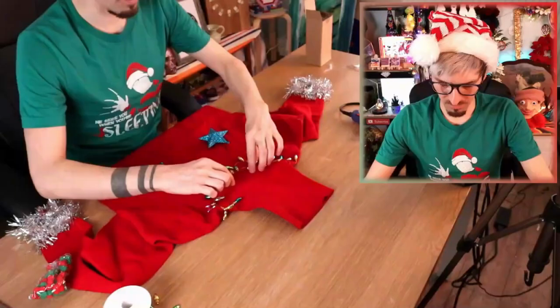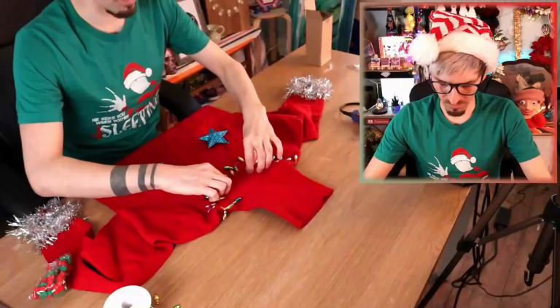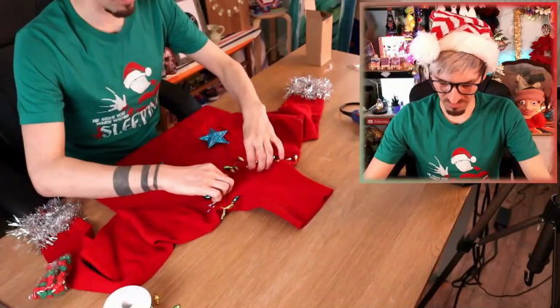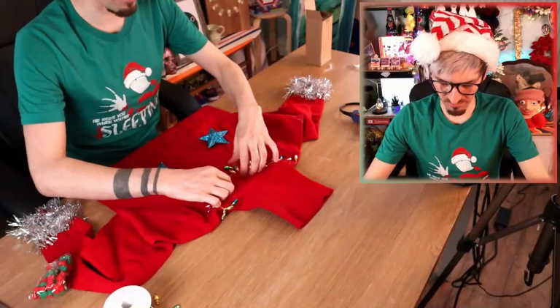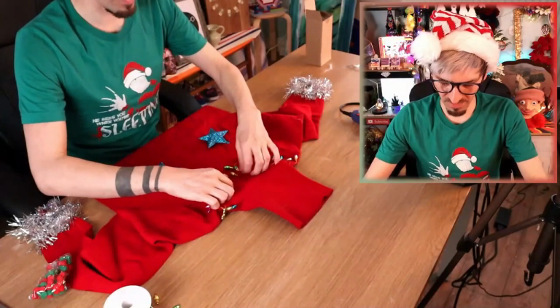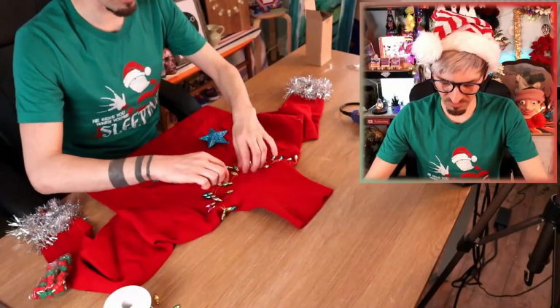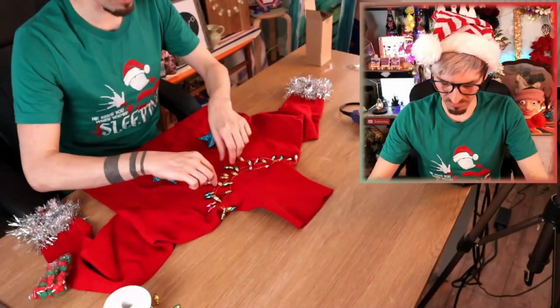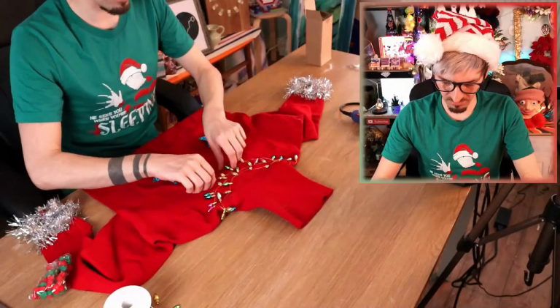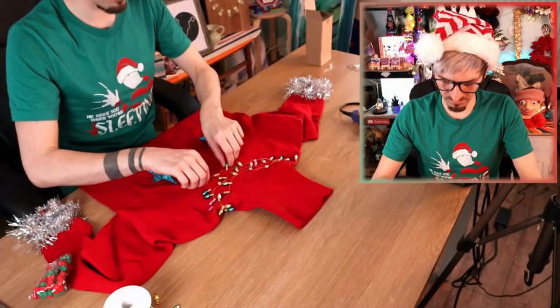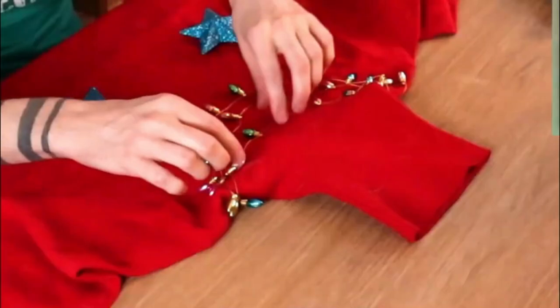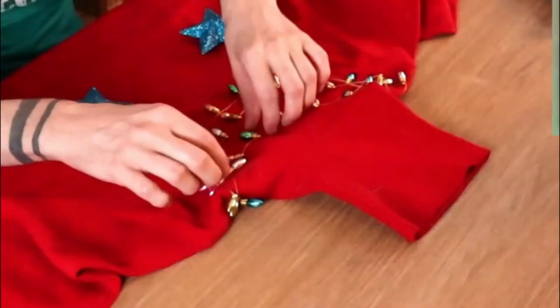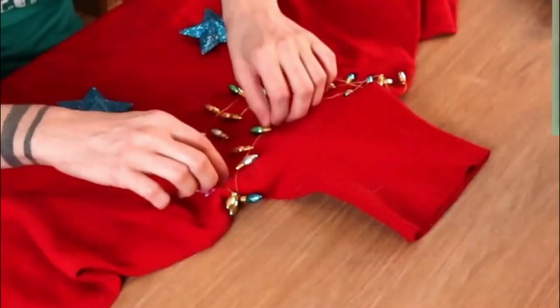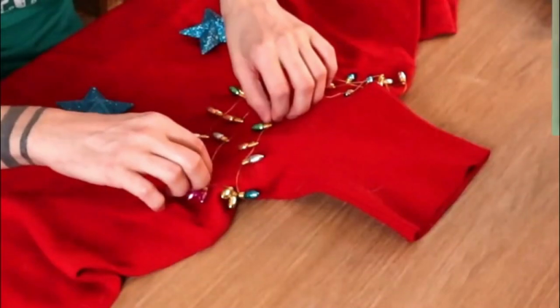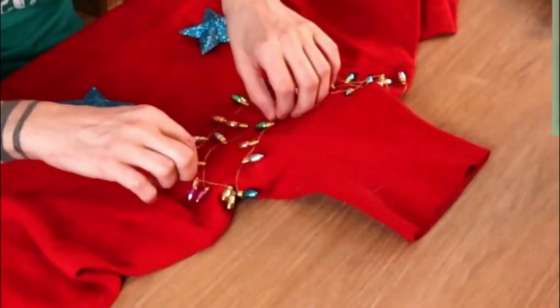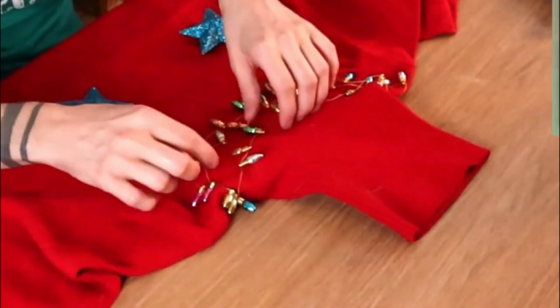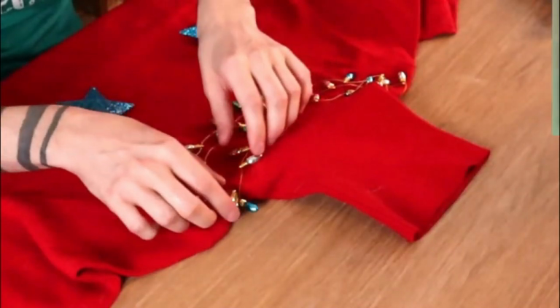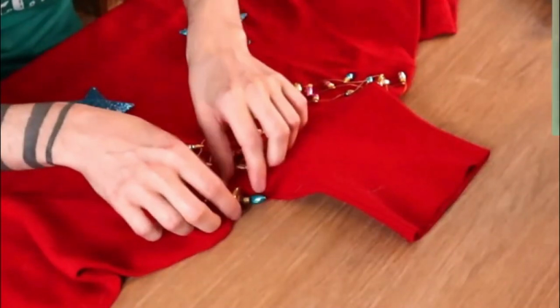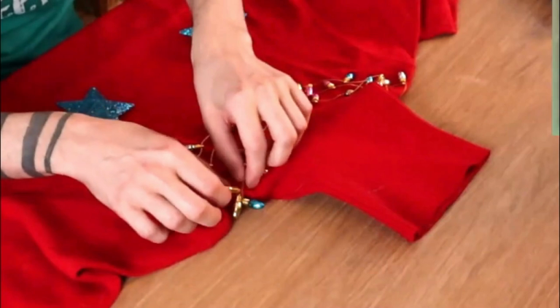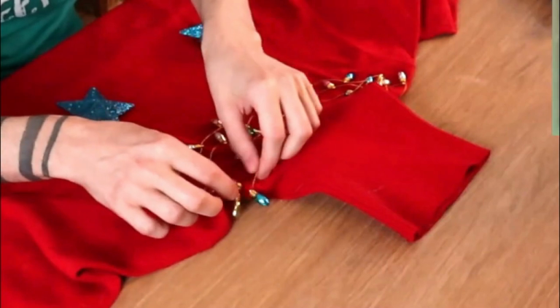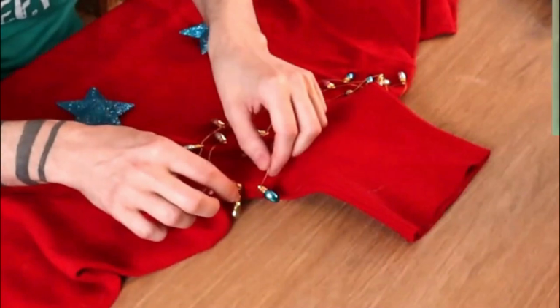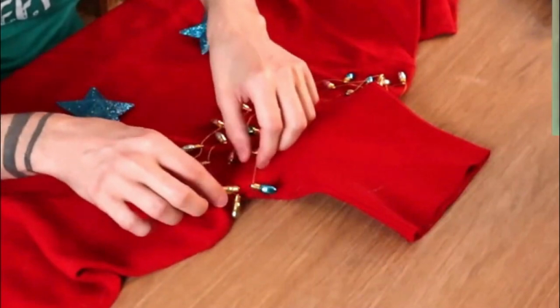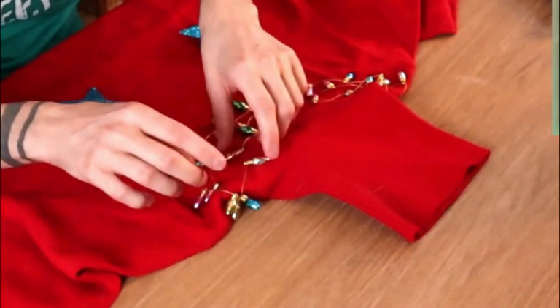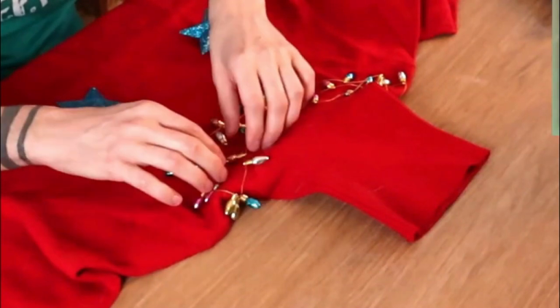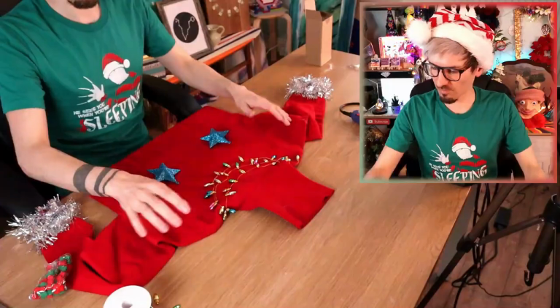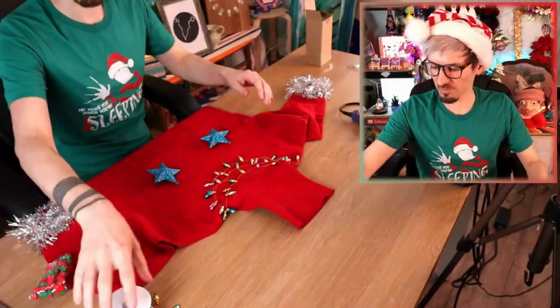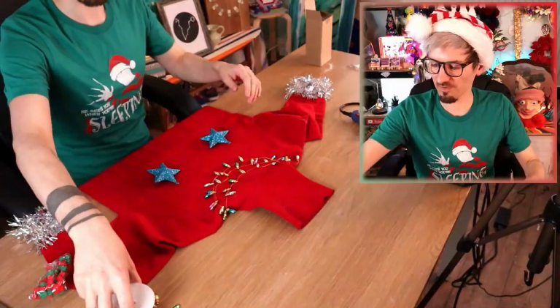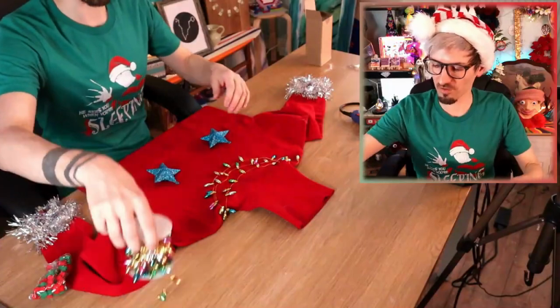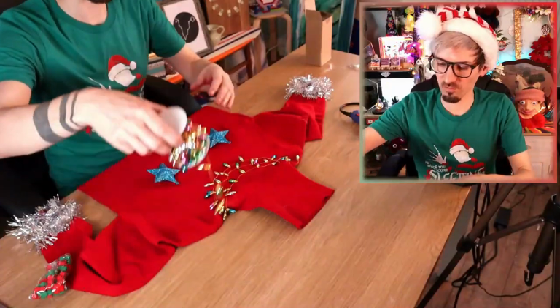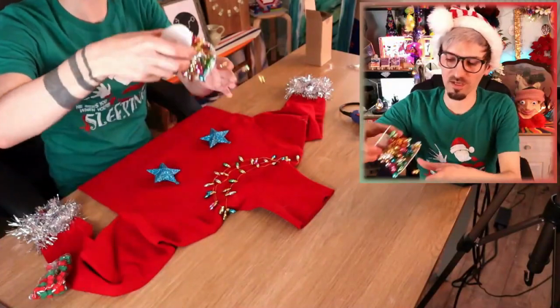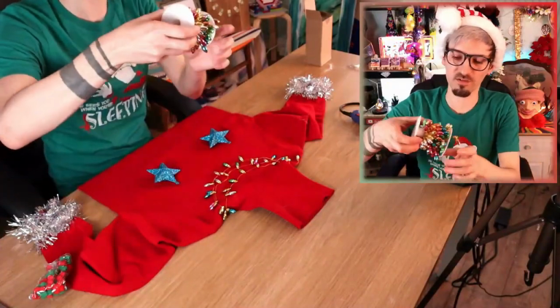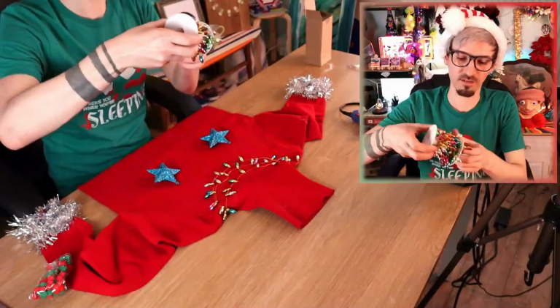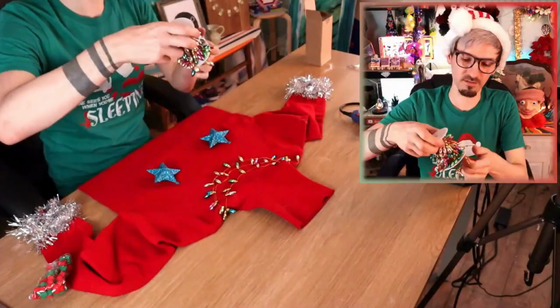Oh that's fashion! That is some Christmas fashion right there! Oh I'm going to have another one actually!